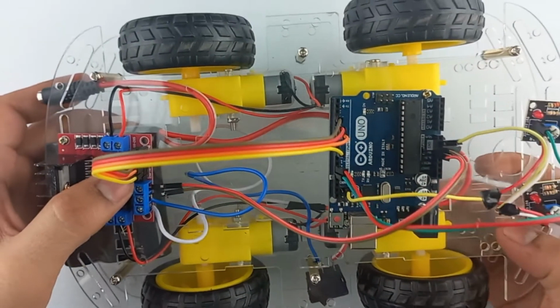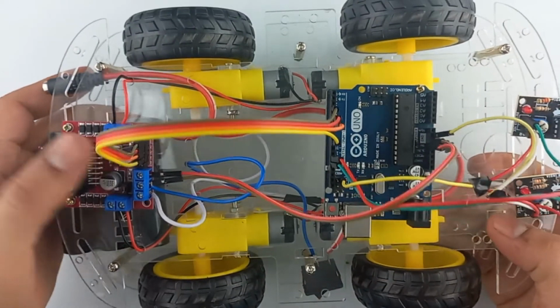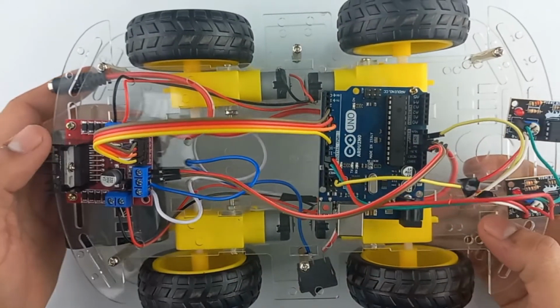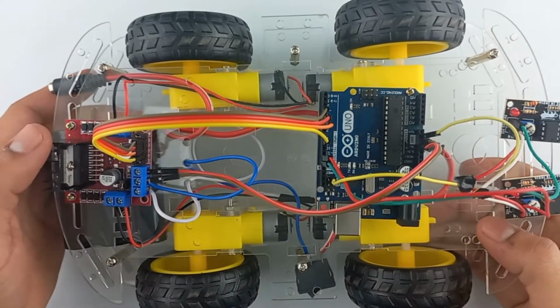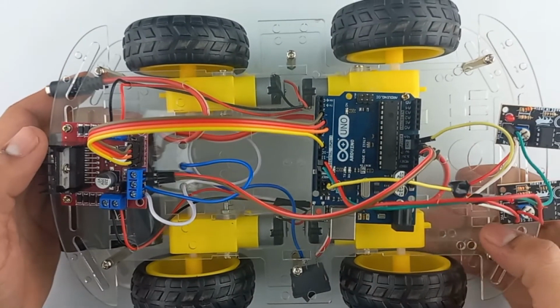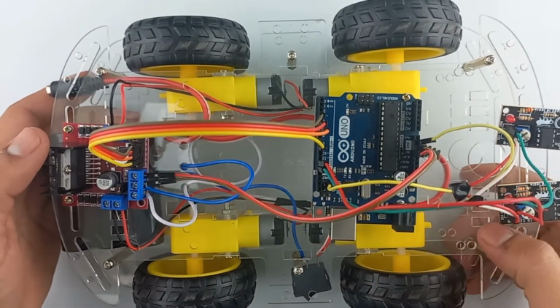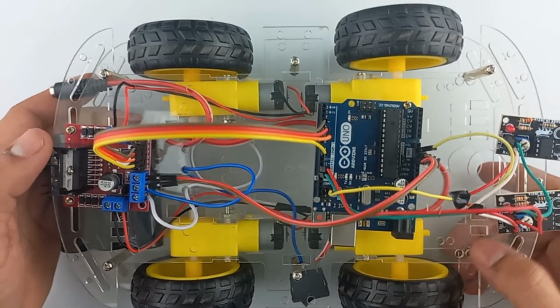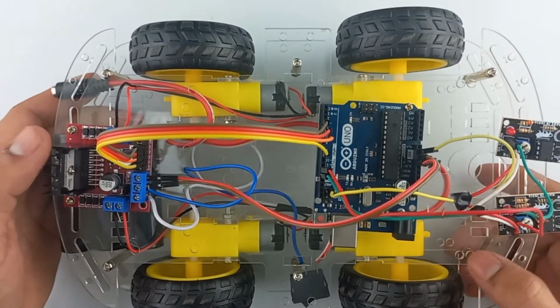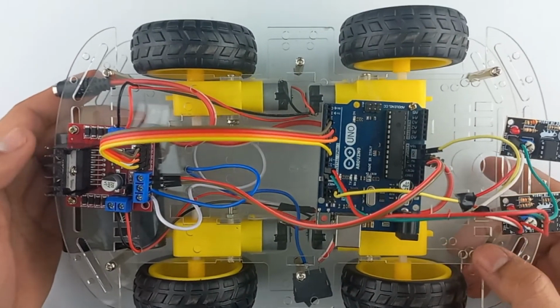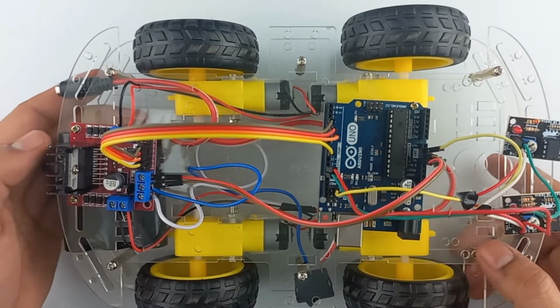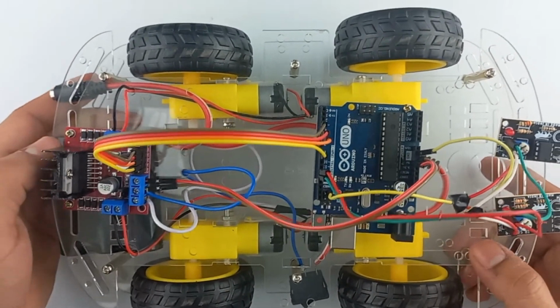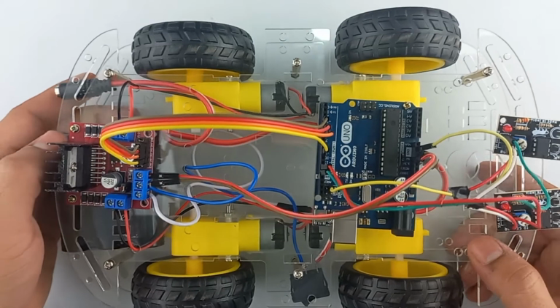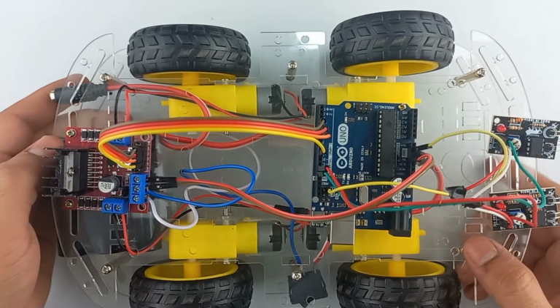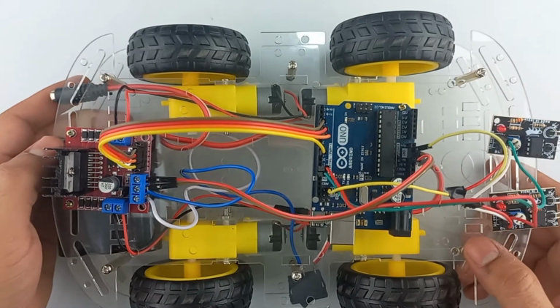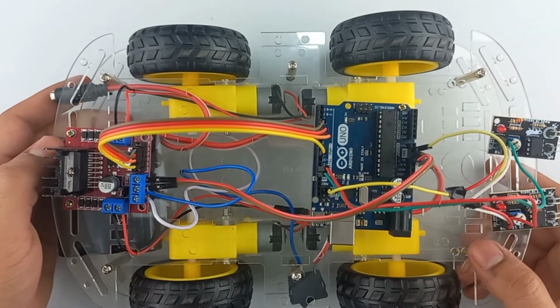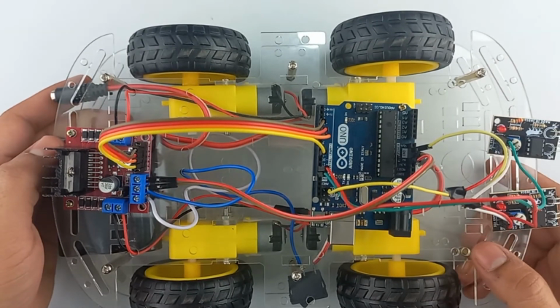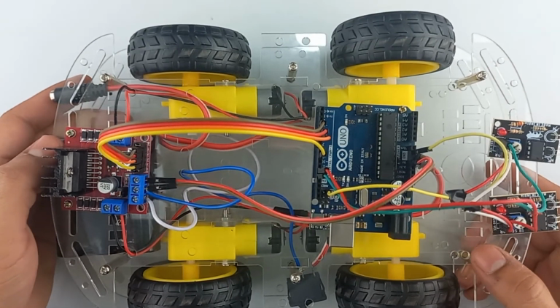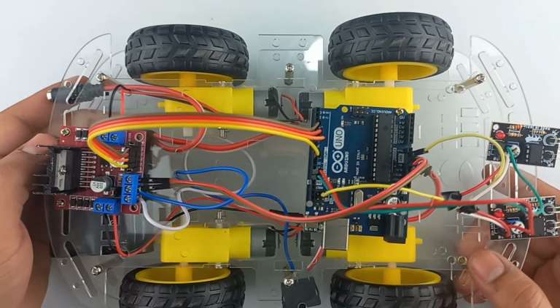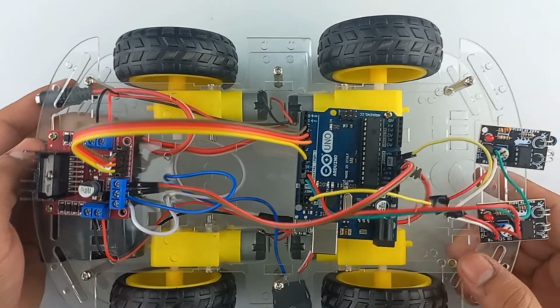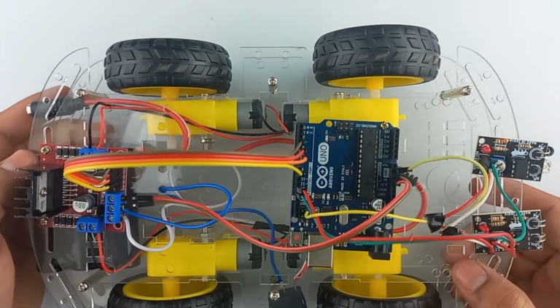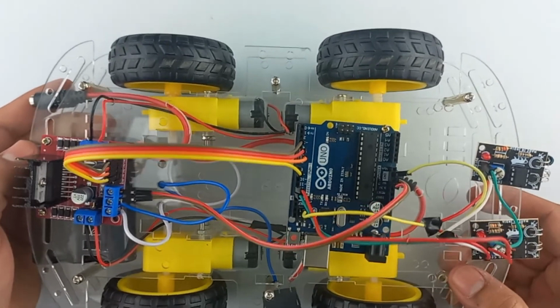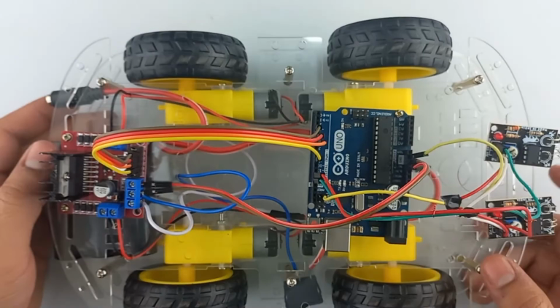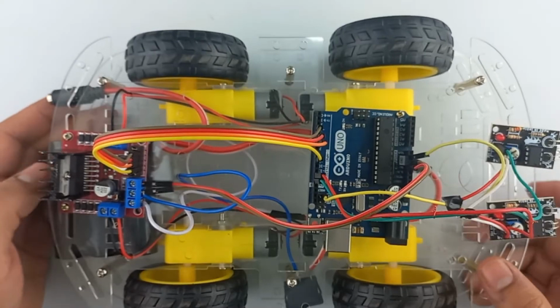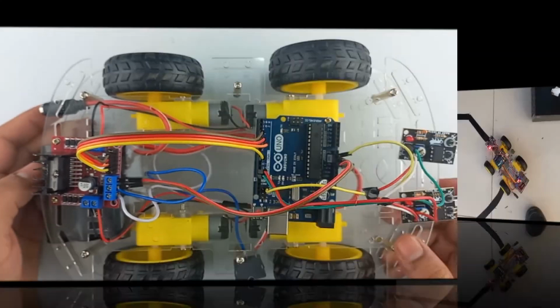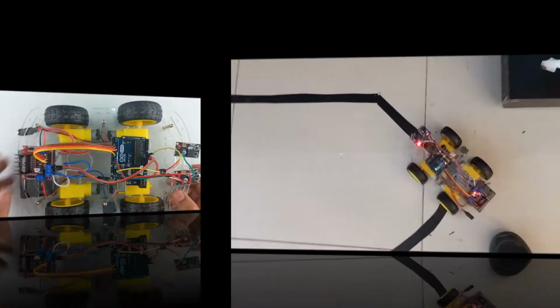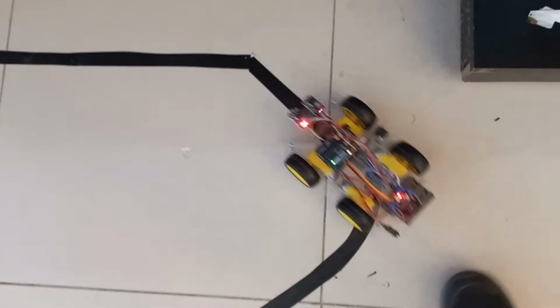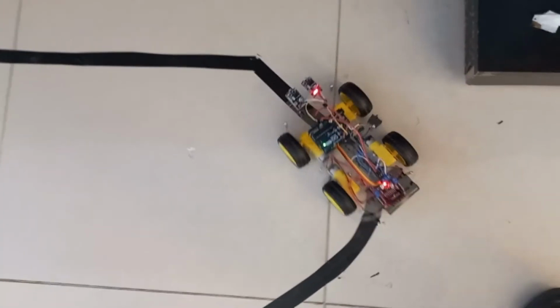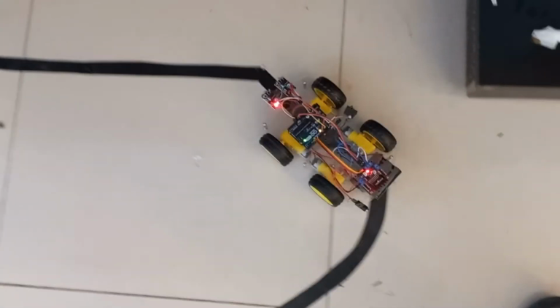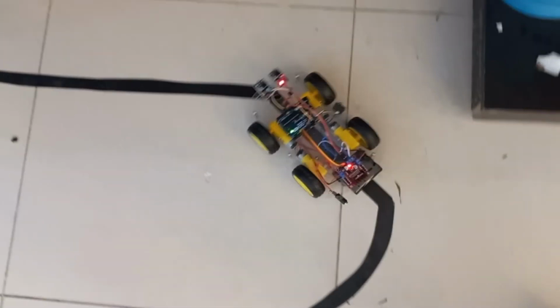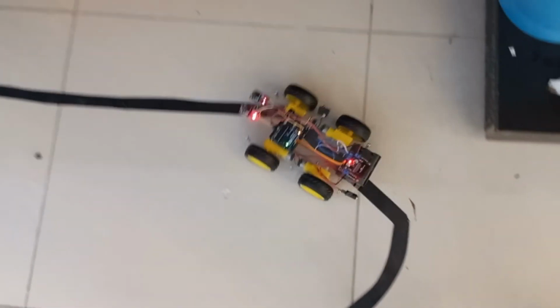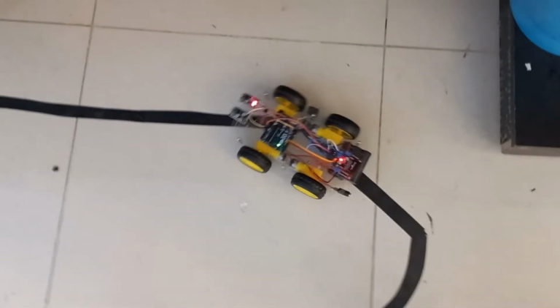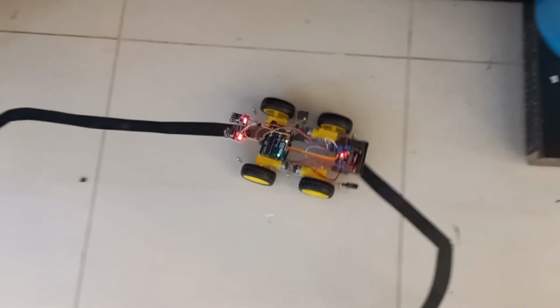In this way we have connected our circuit. Now let's check the line follower and test it.